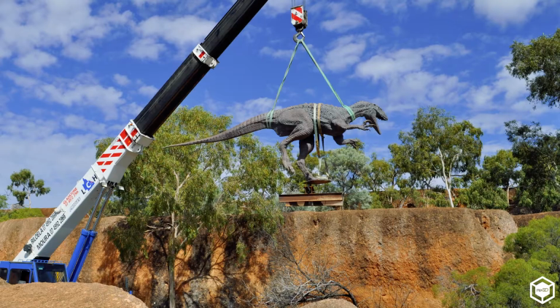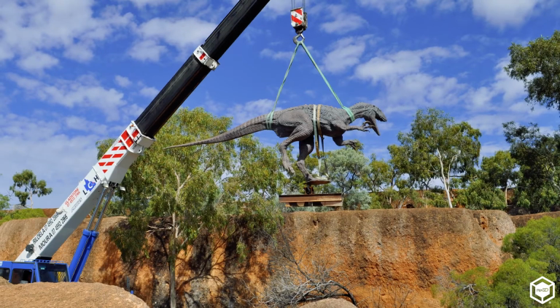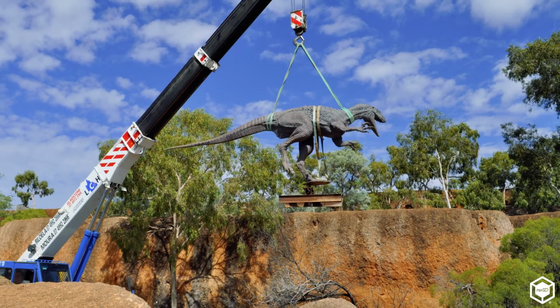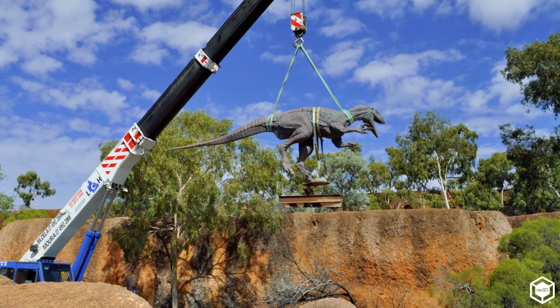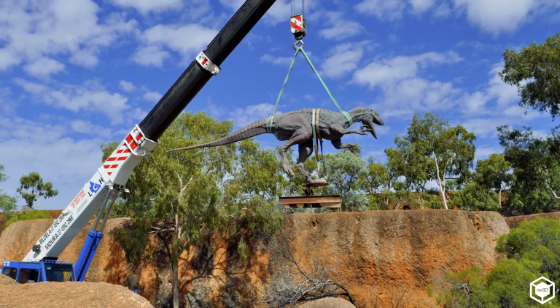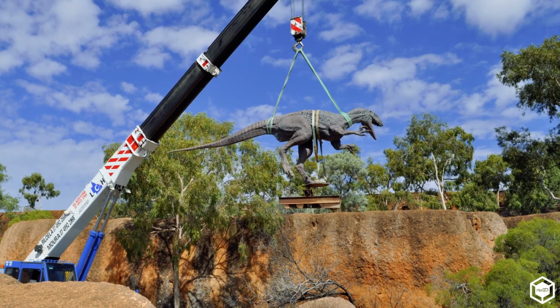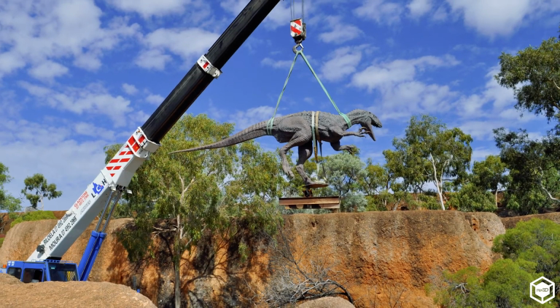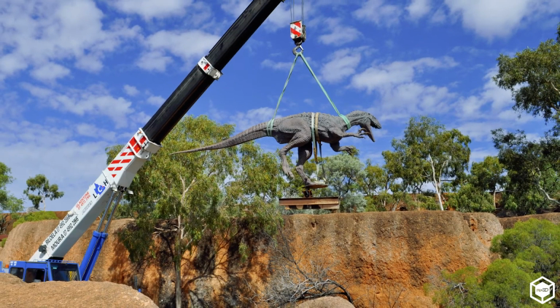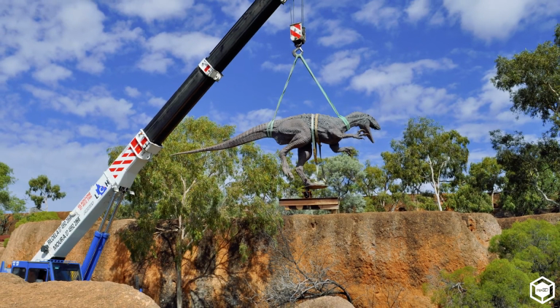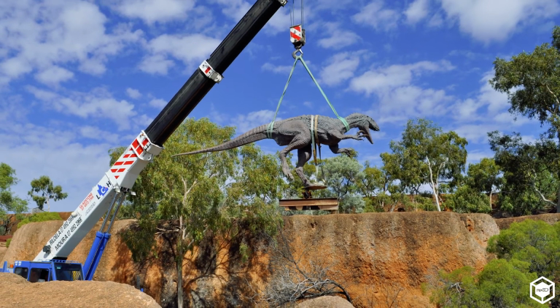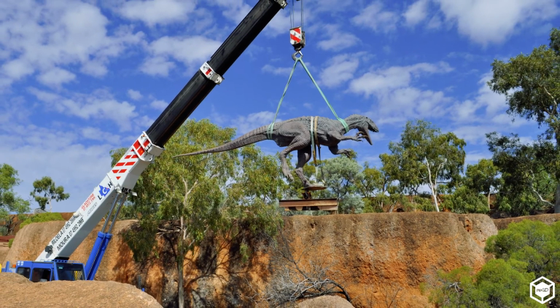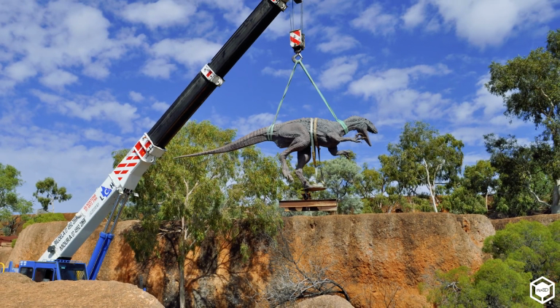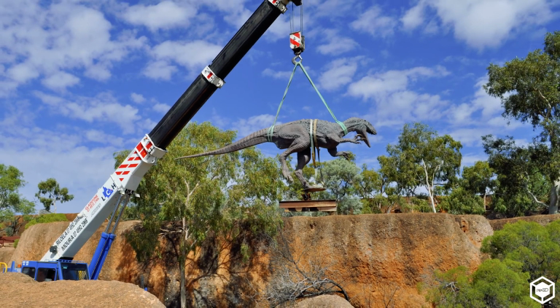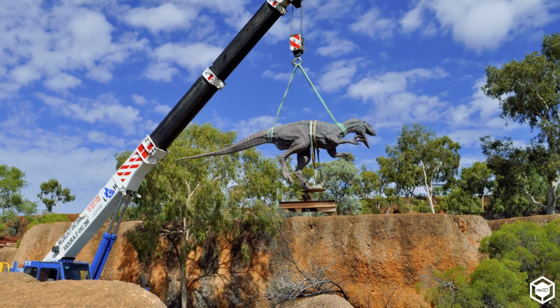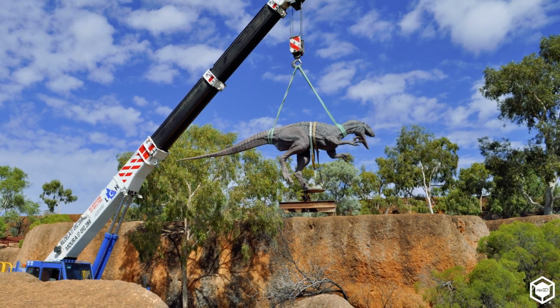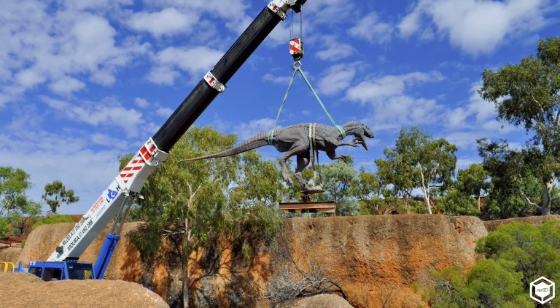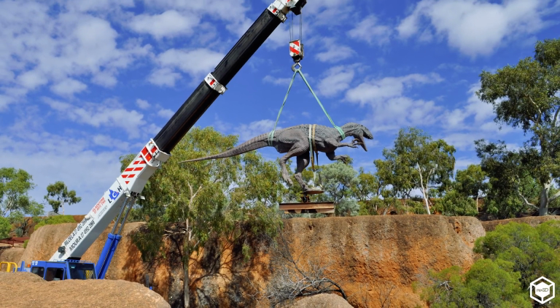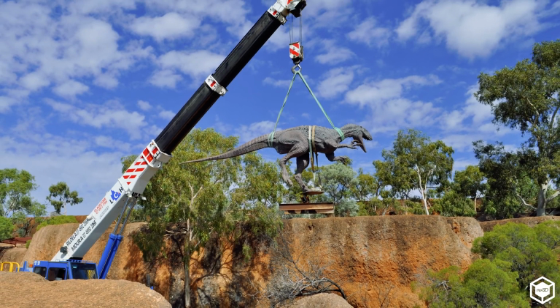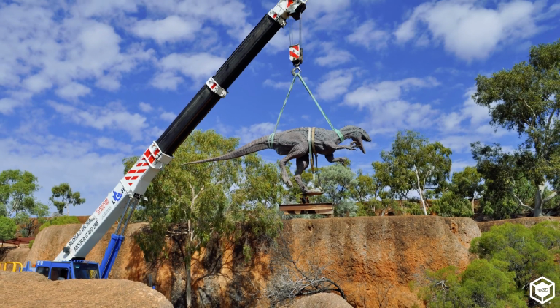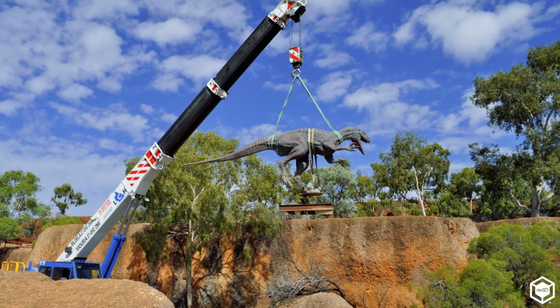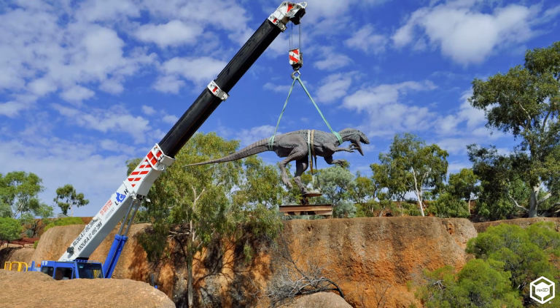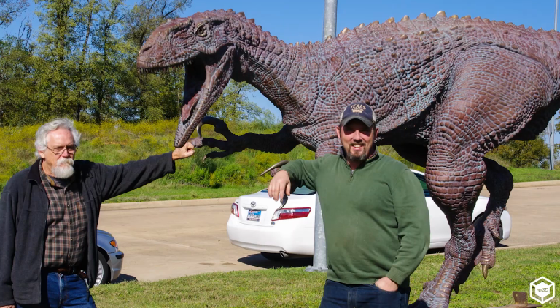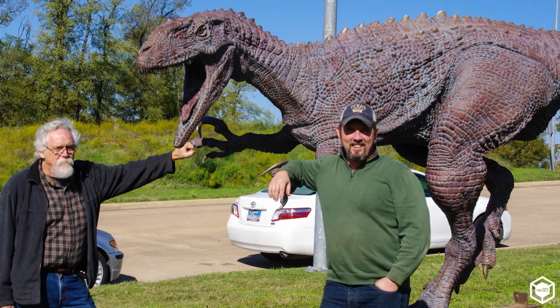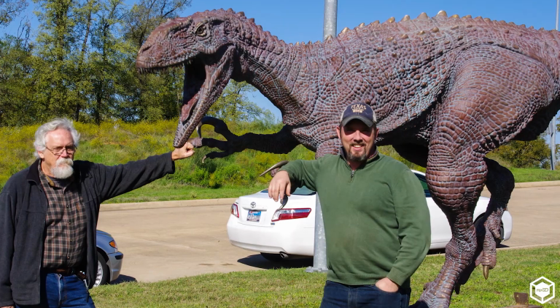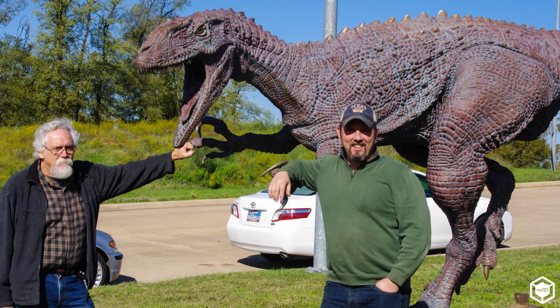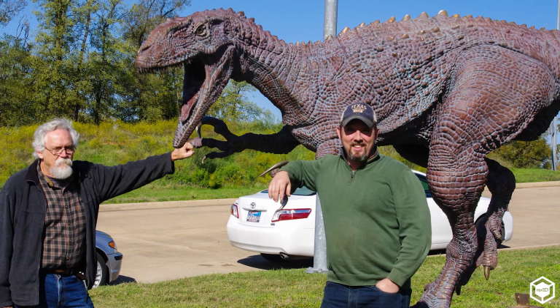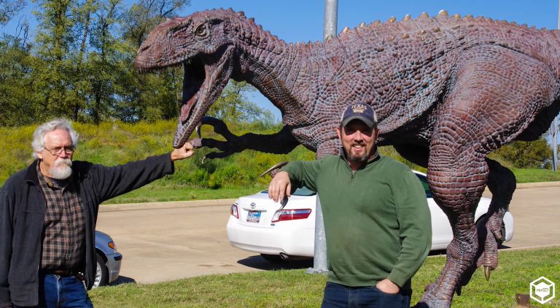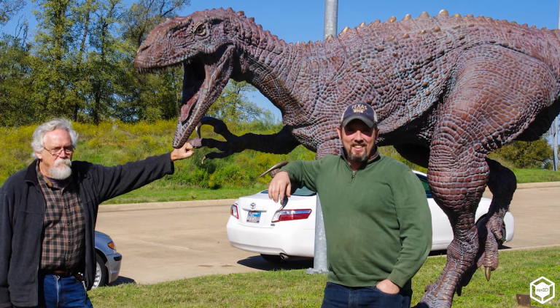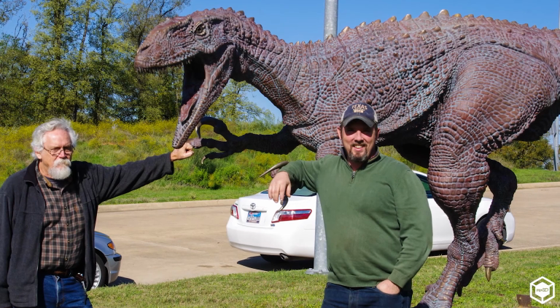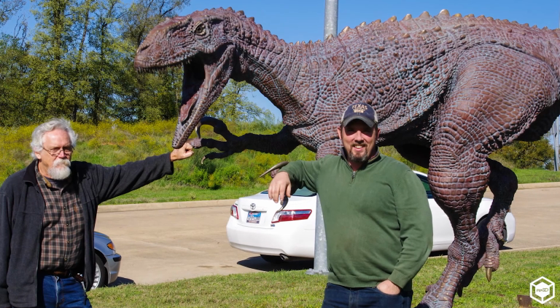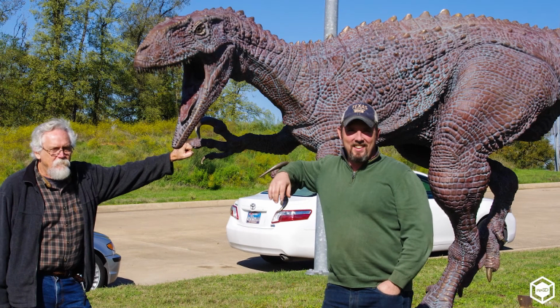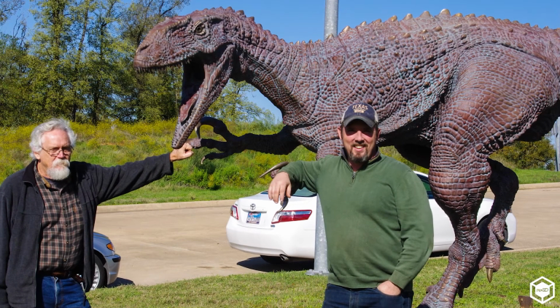We packed them all up in a container and shipped them over, and they're installed in front of the museum in Australia now.